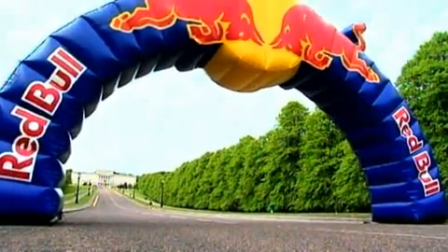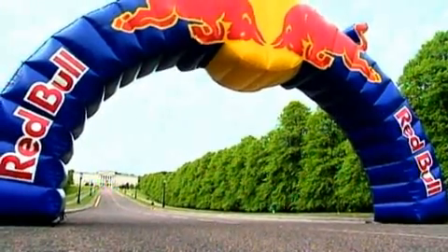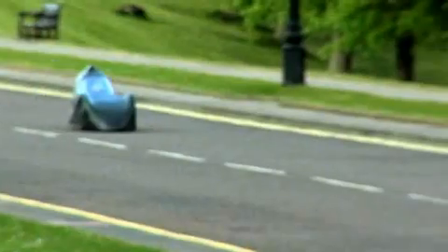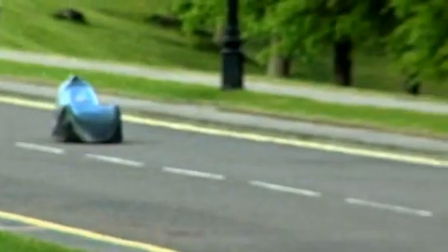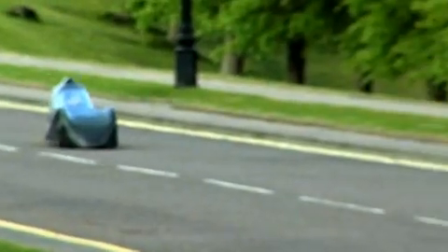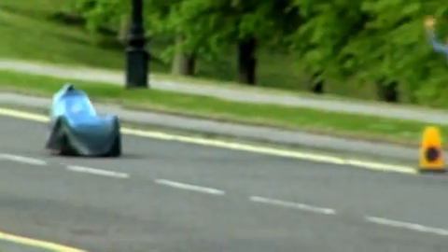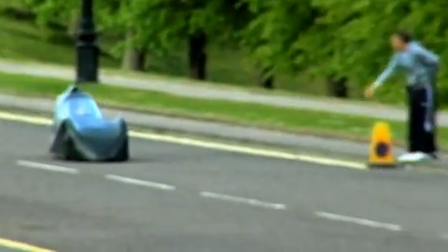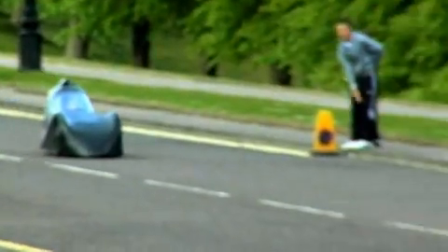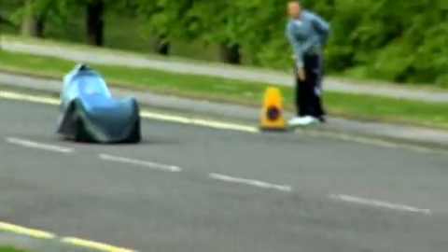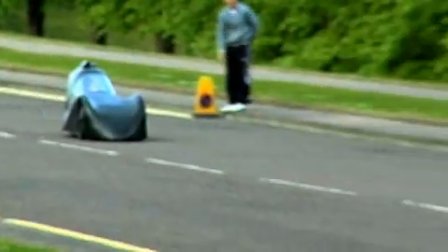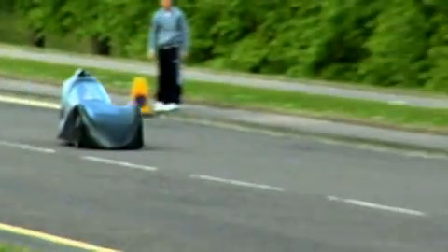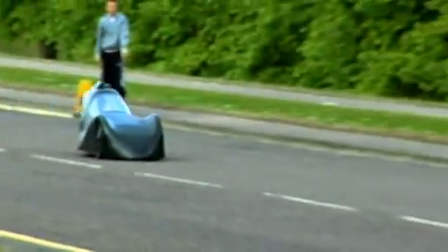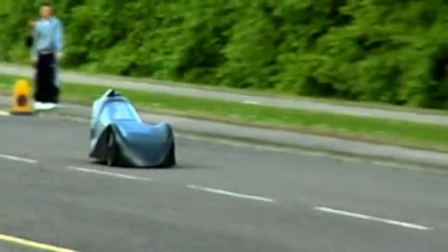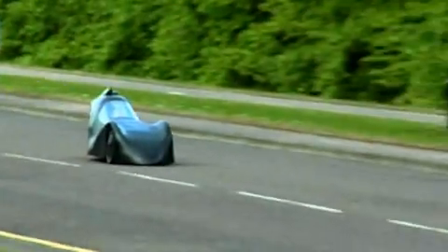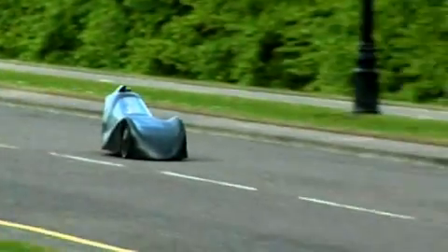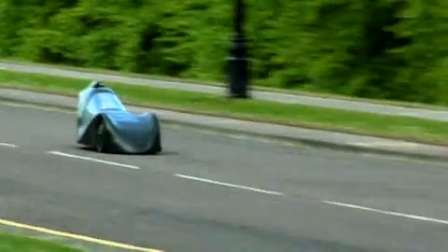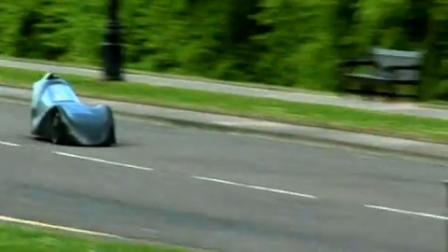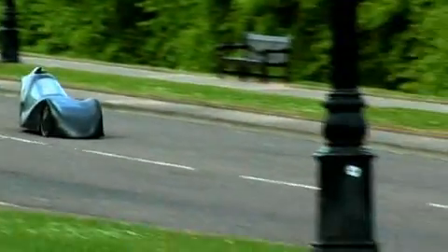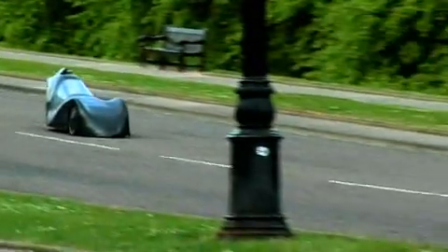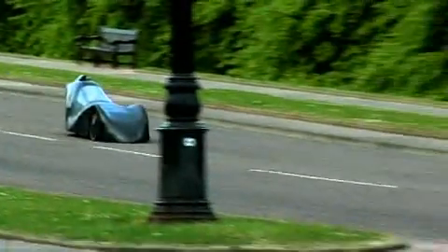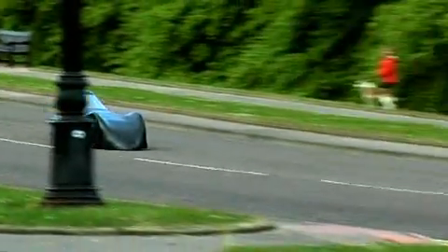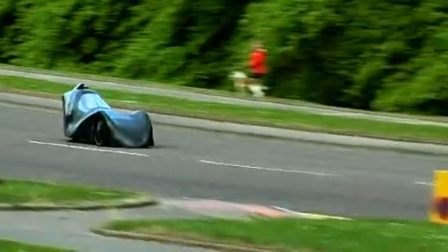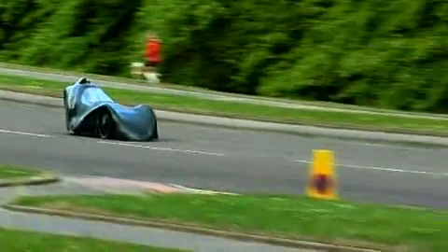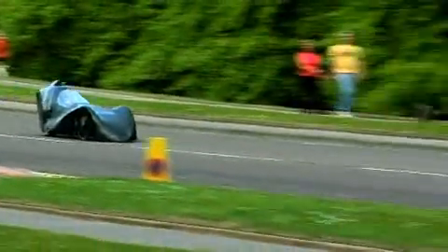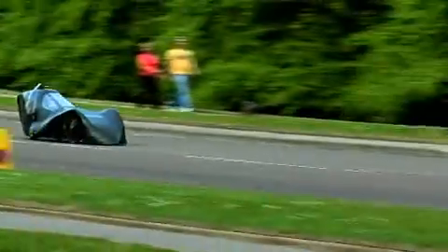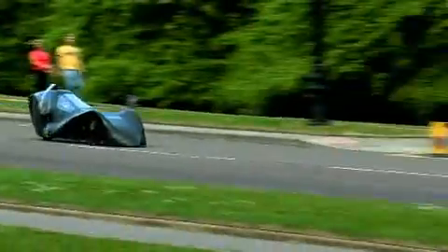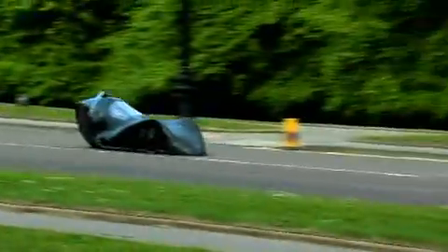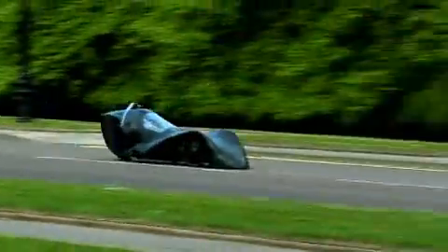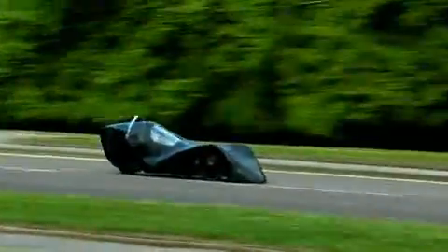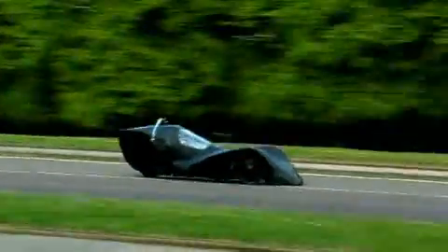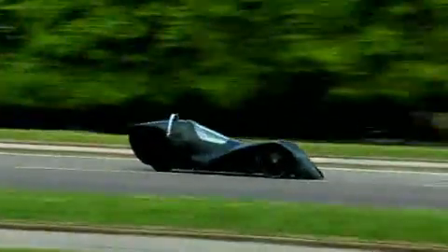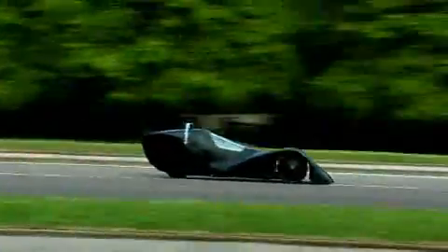A successful outing was had, smashing the previous record with a lightning speed of 45 miles per hour. Well done.